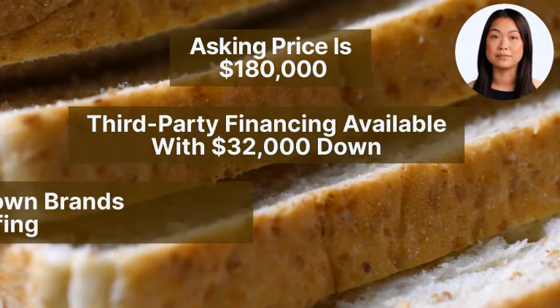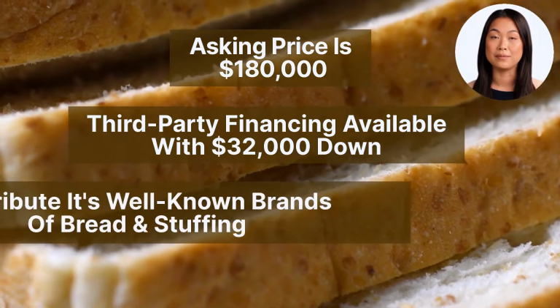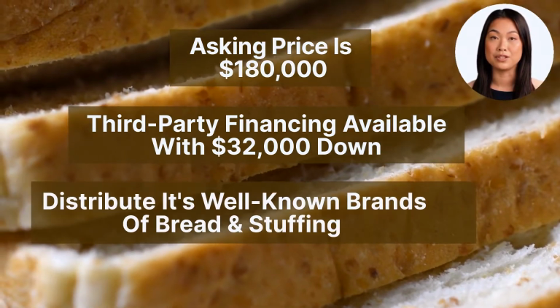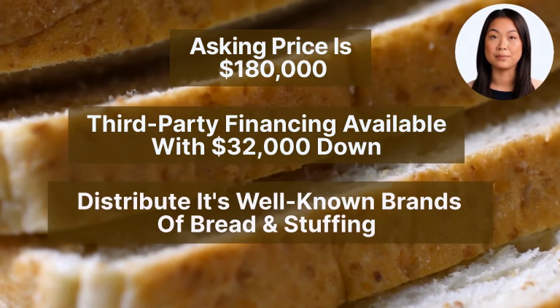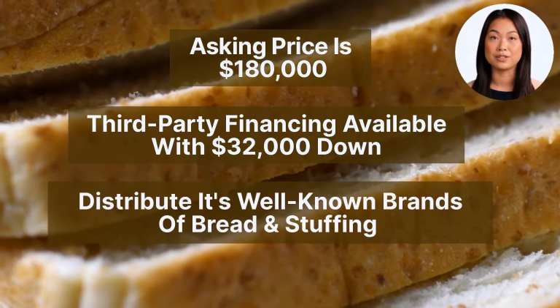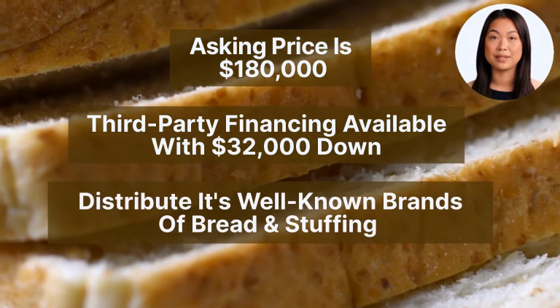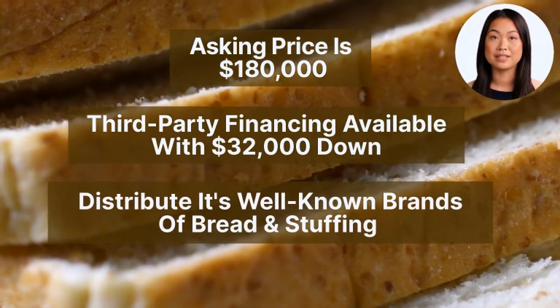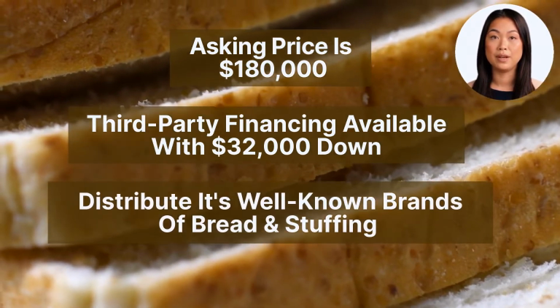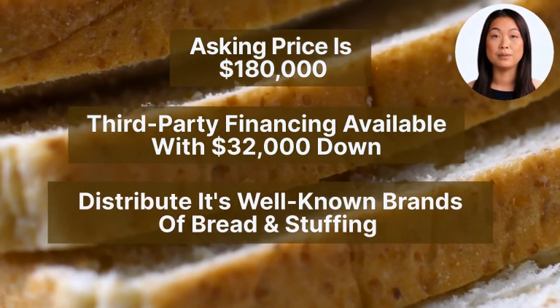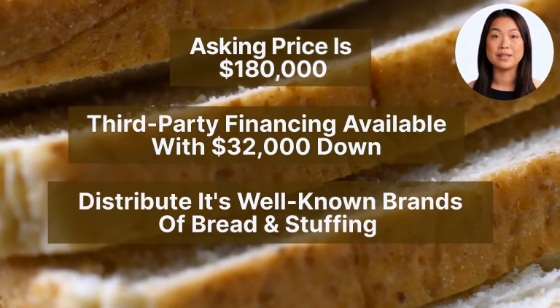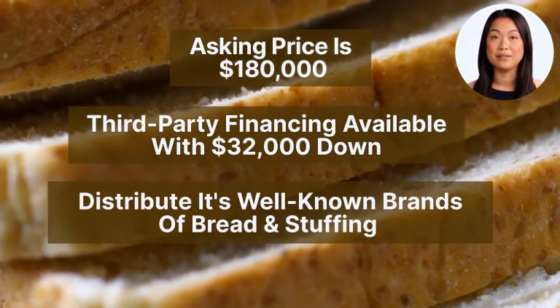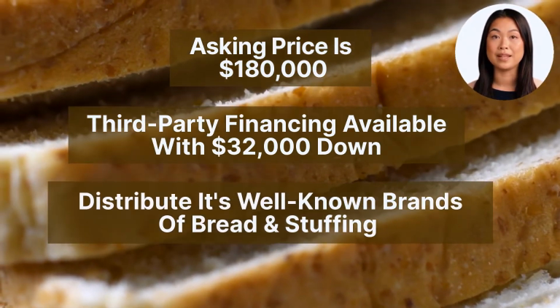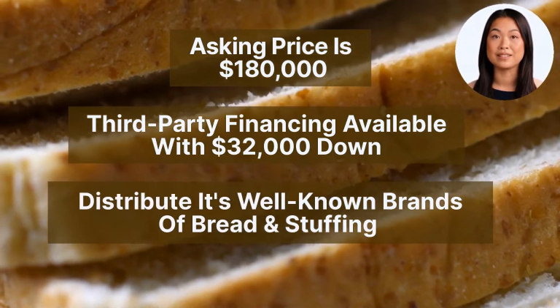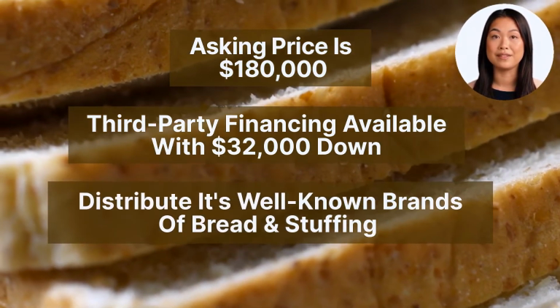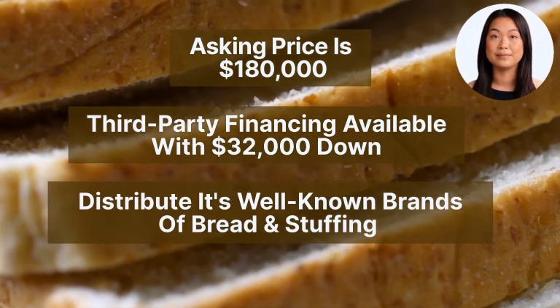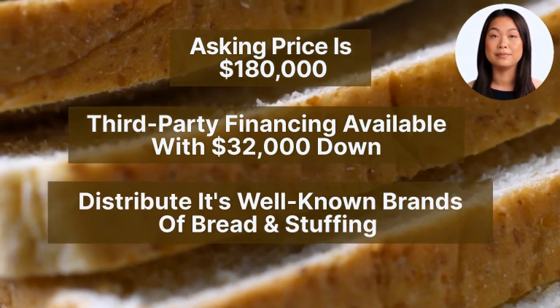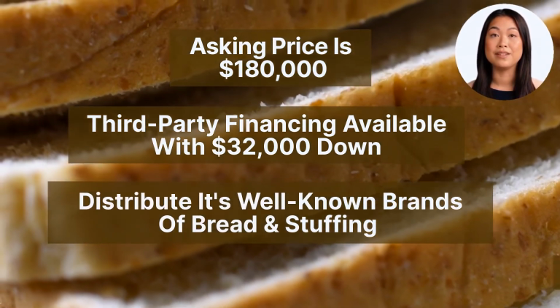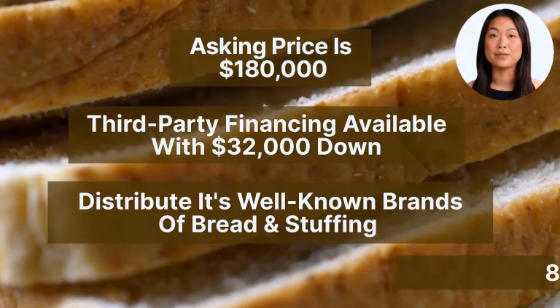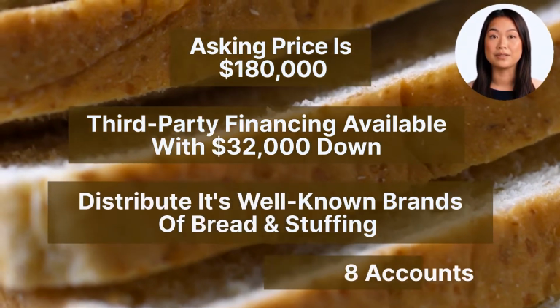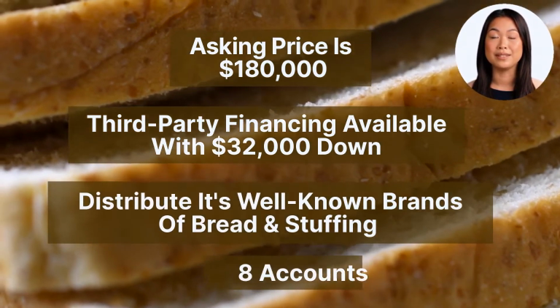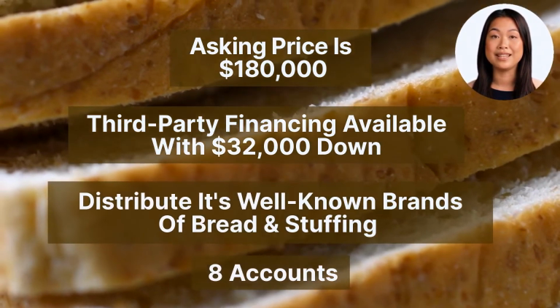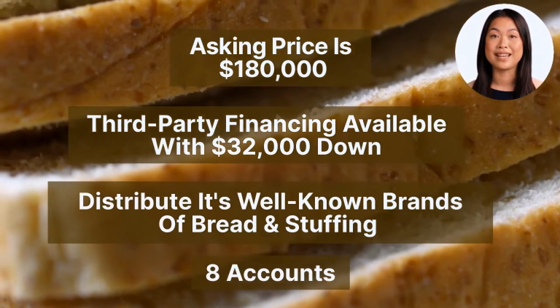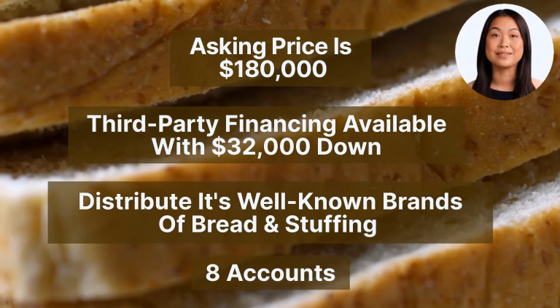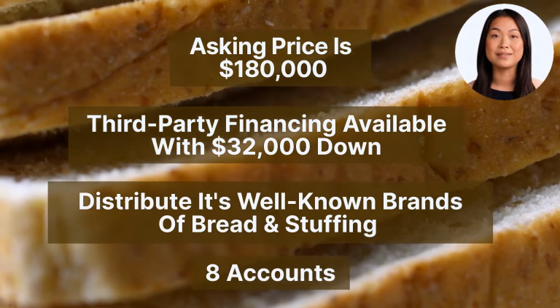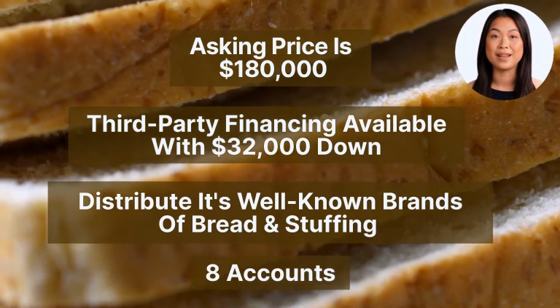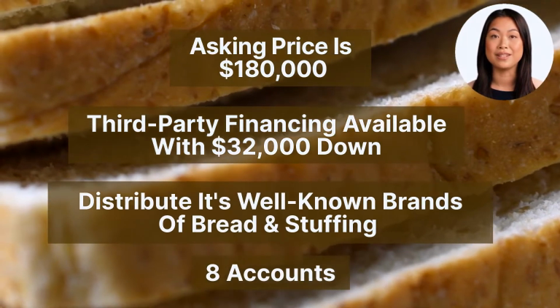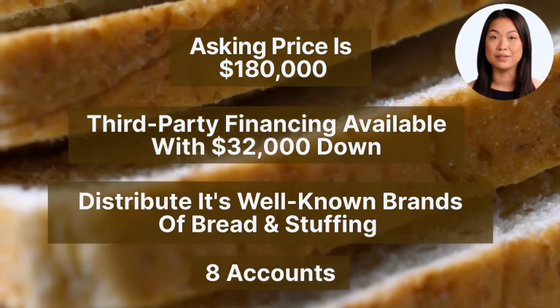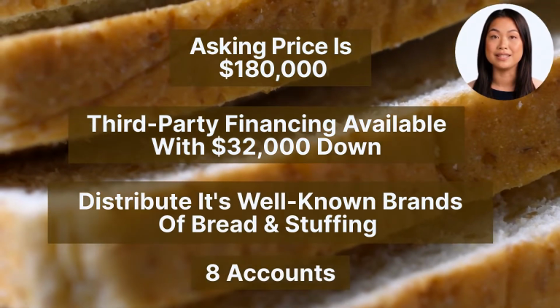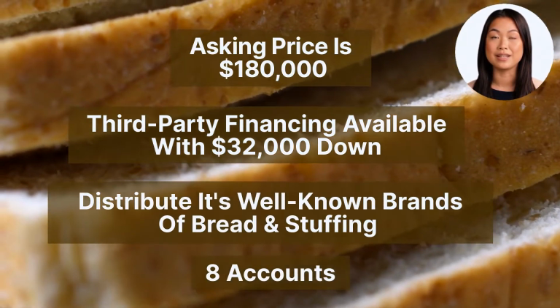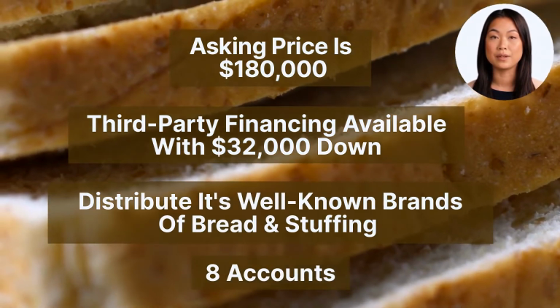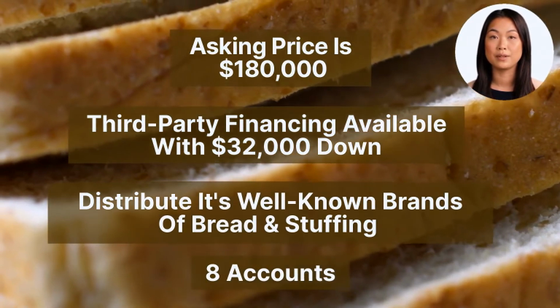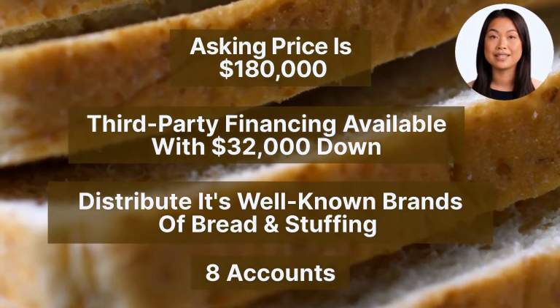Pepperidge Farm distributes its well-known brands of bread and stuffing. This route services eight accounts. Let's go through this in a little more detail.